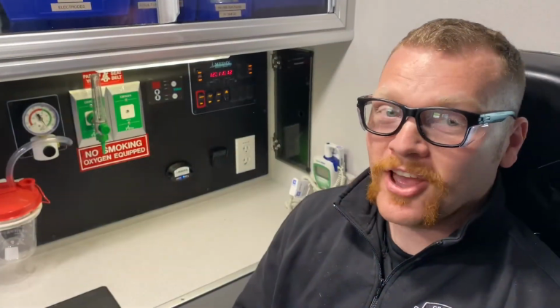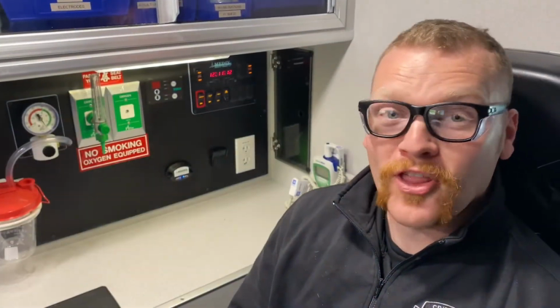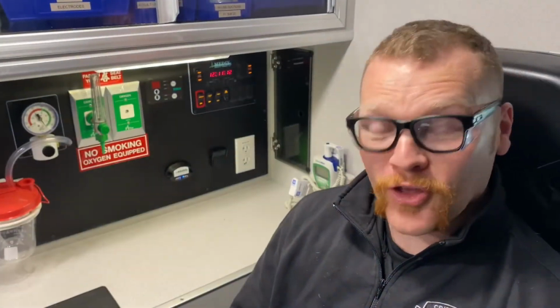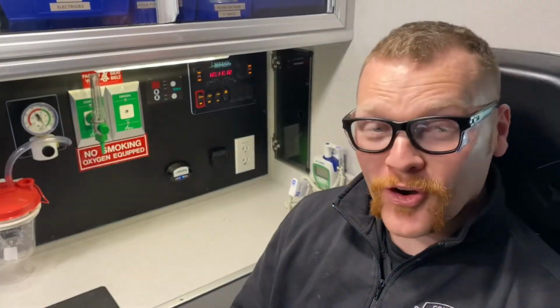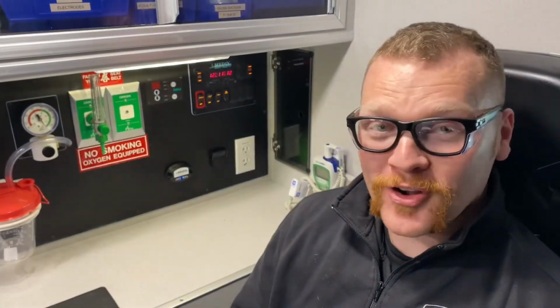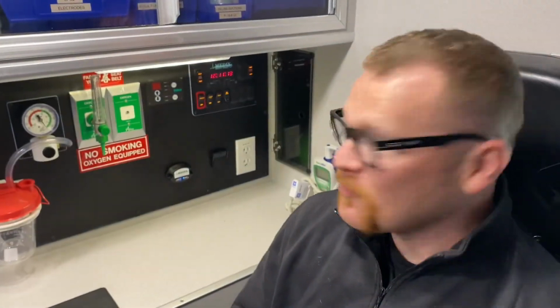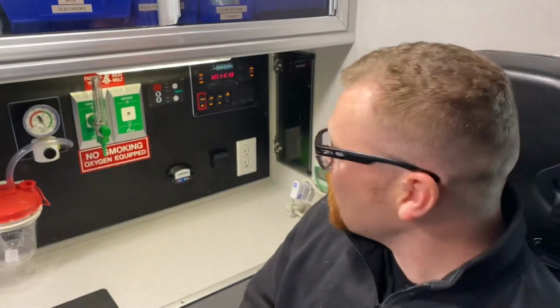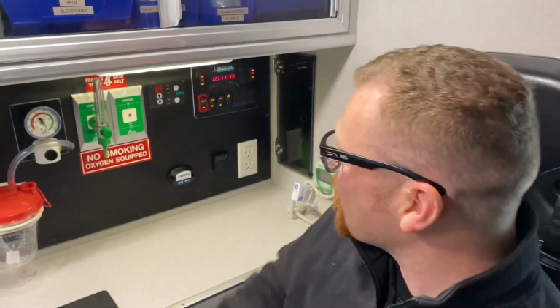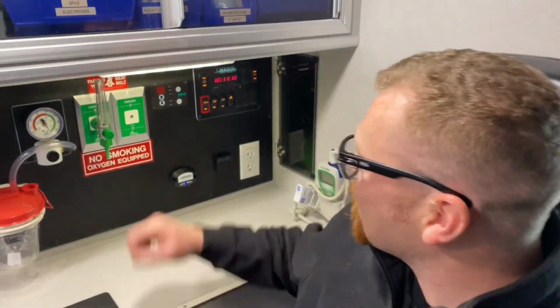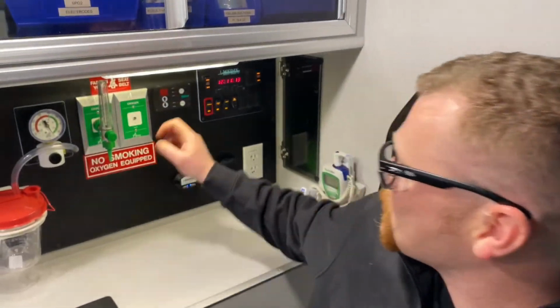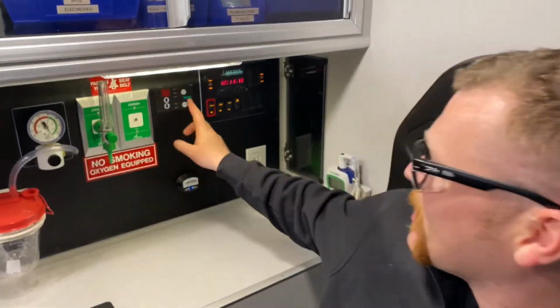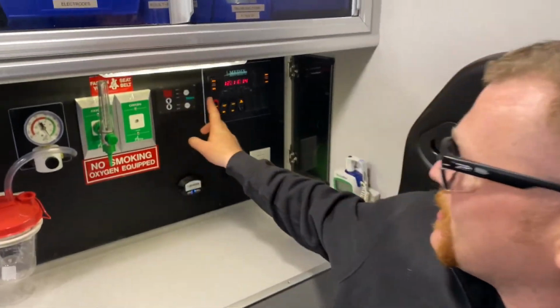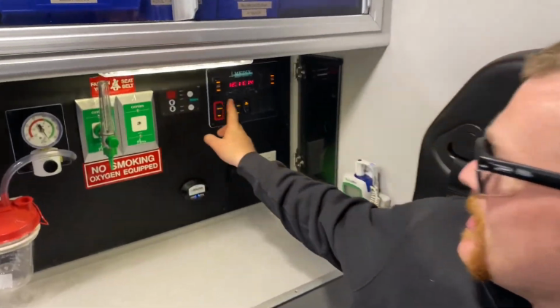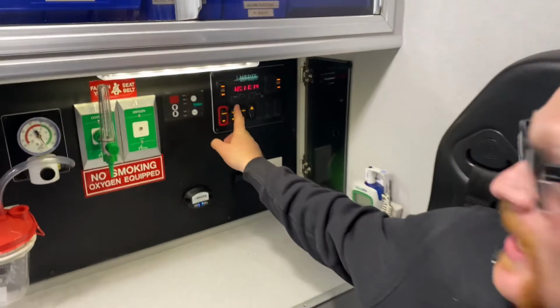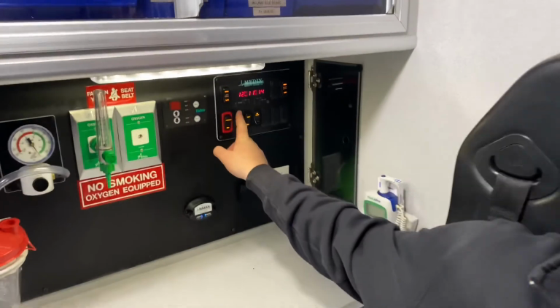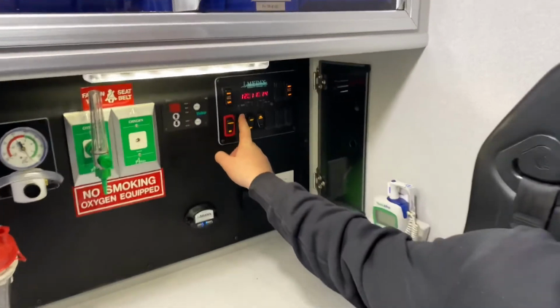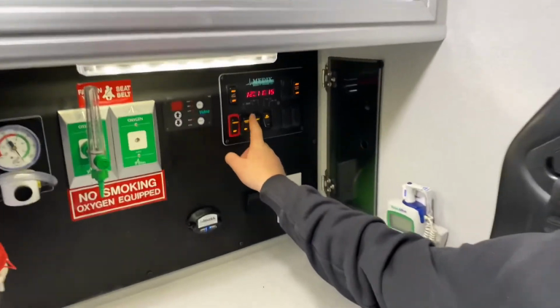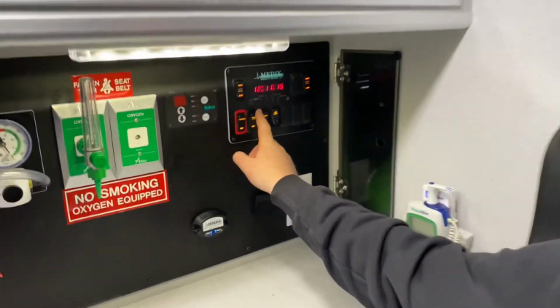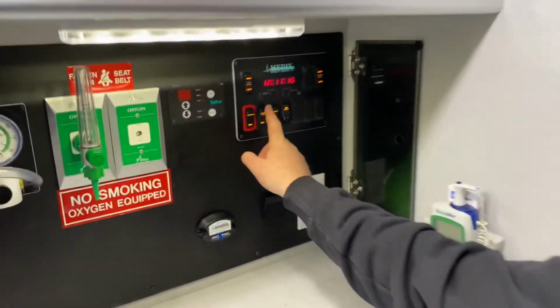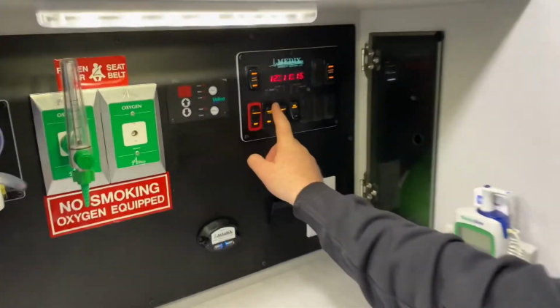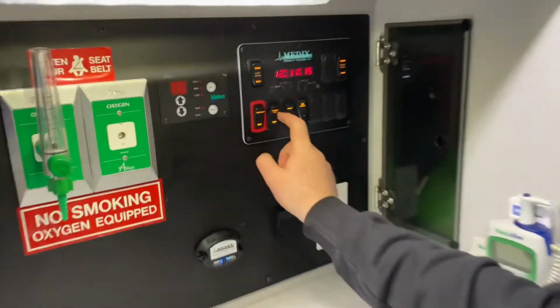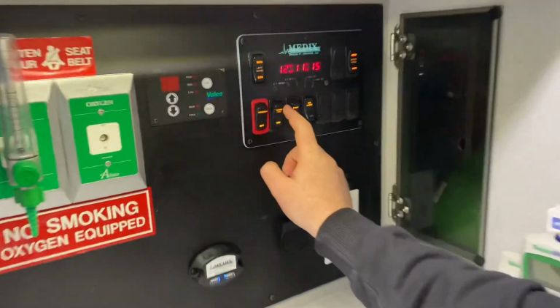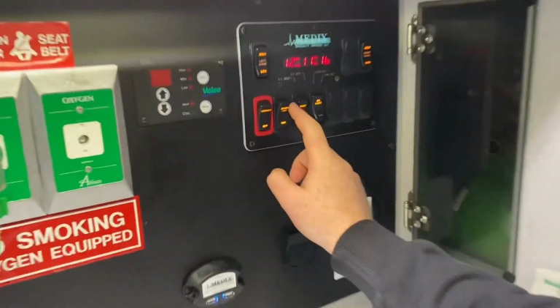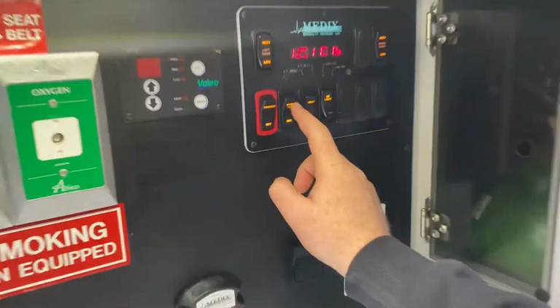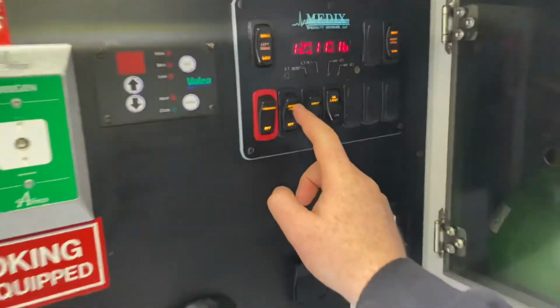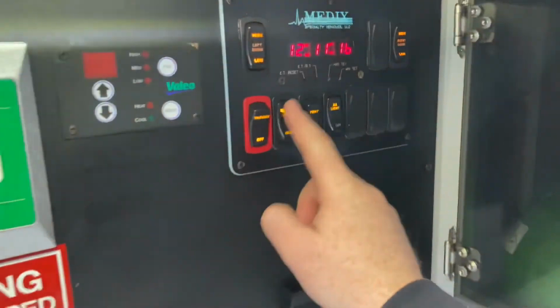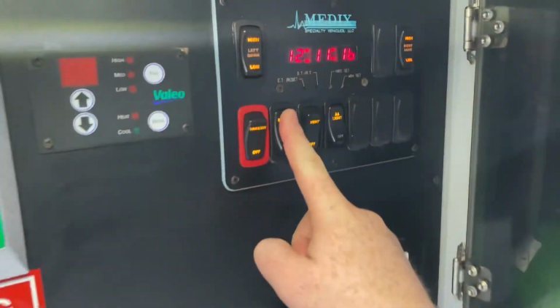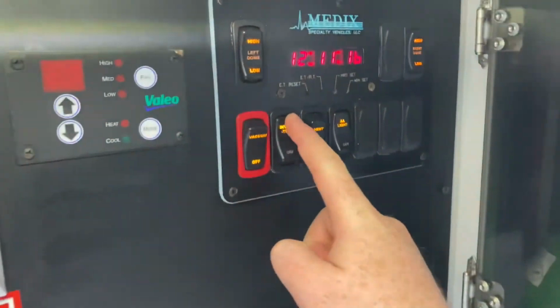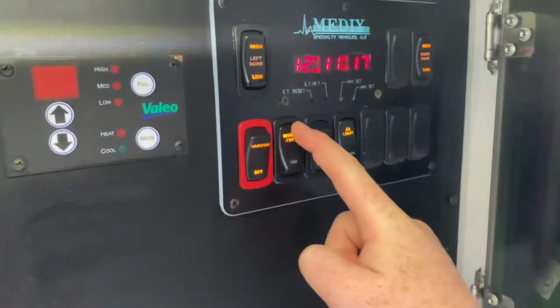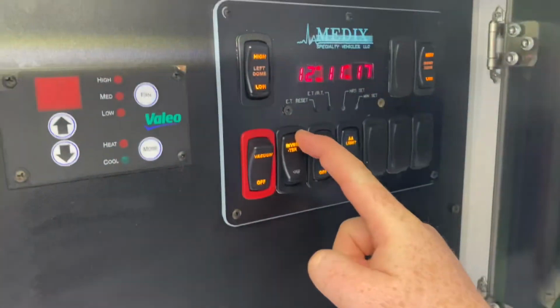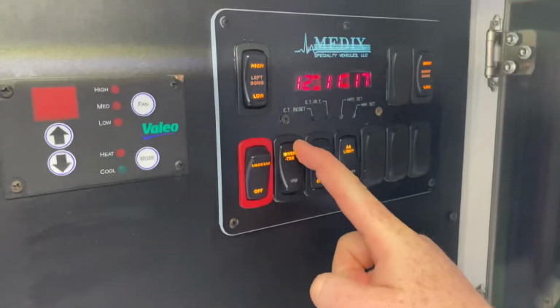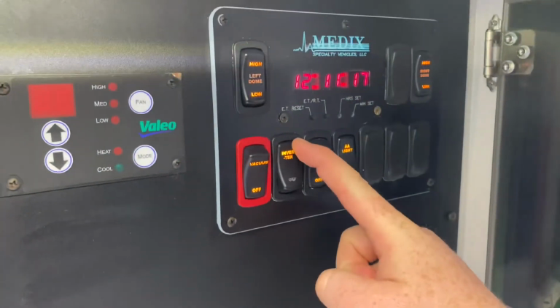Third, we want to make sure that the inverter switch is placed in the on position.